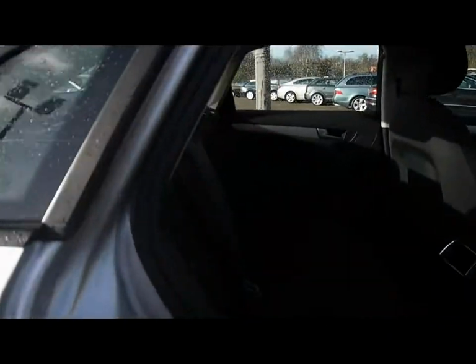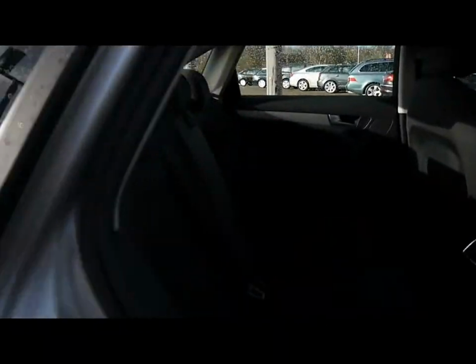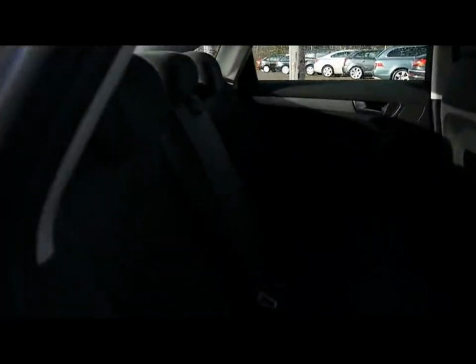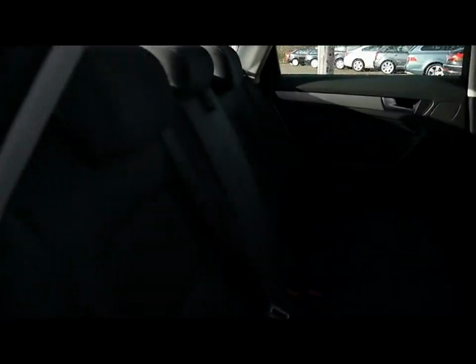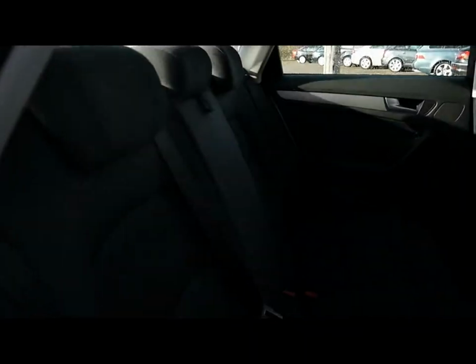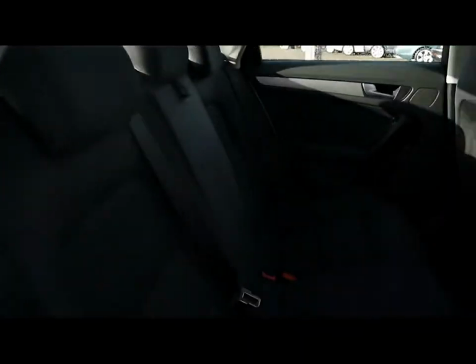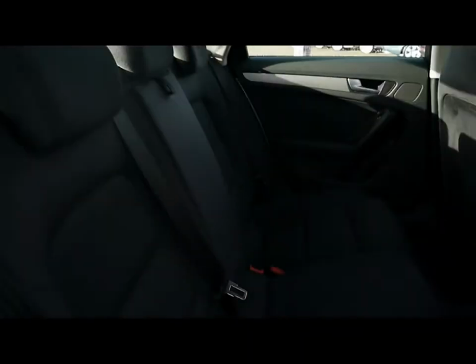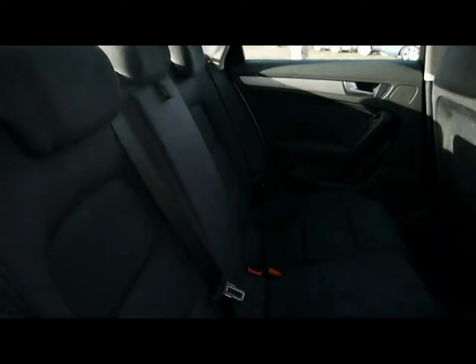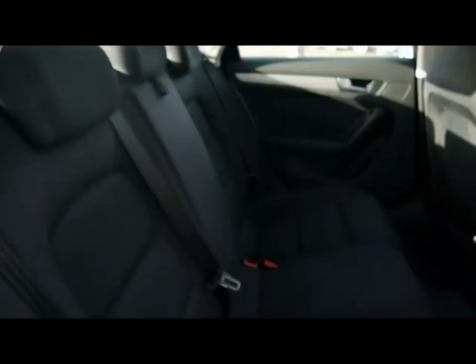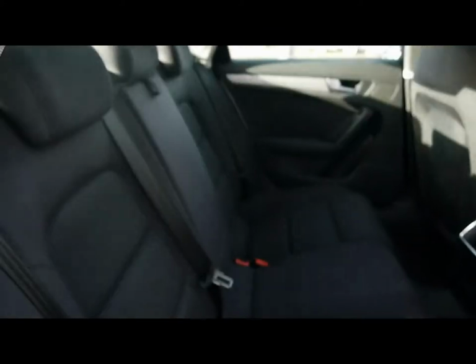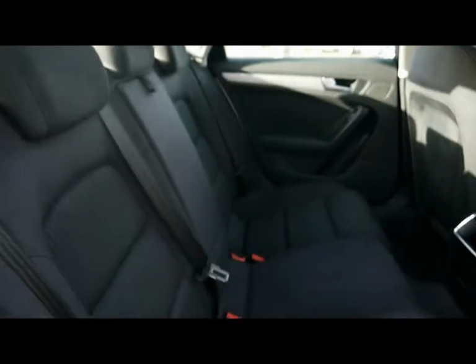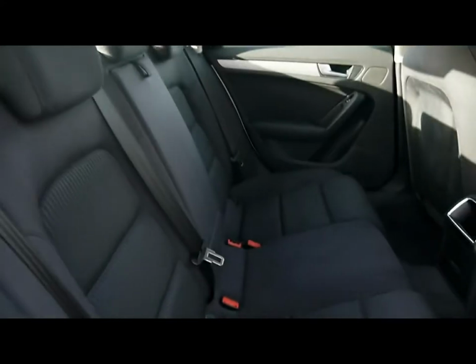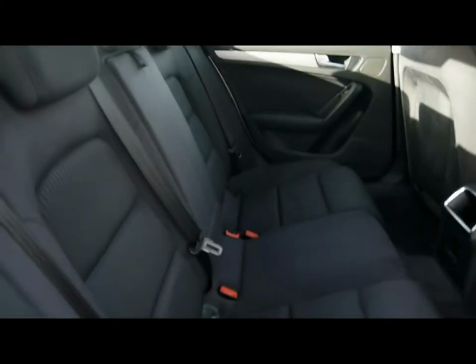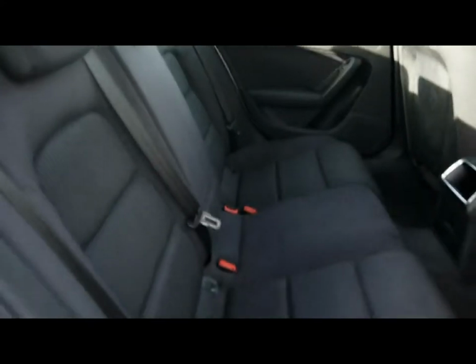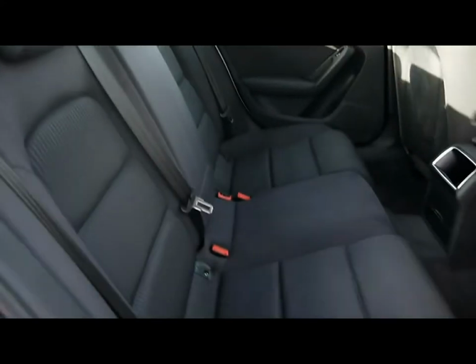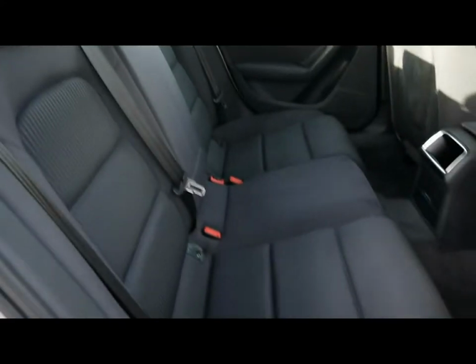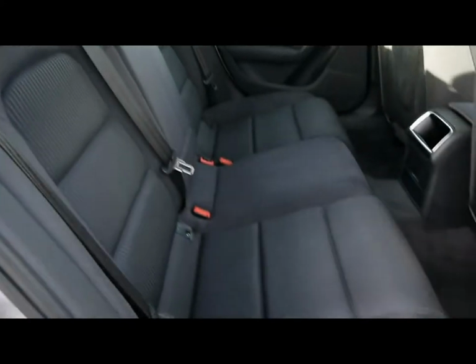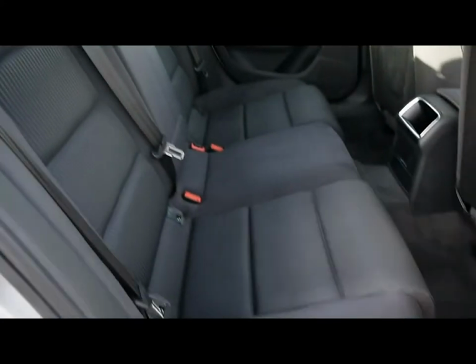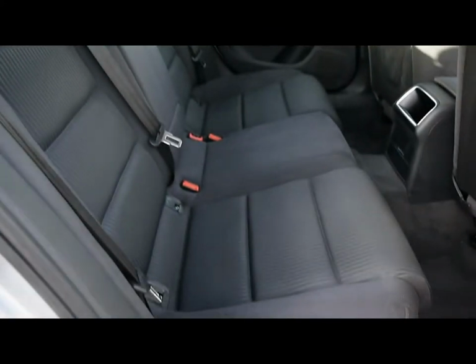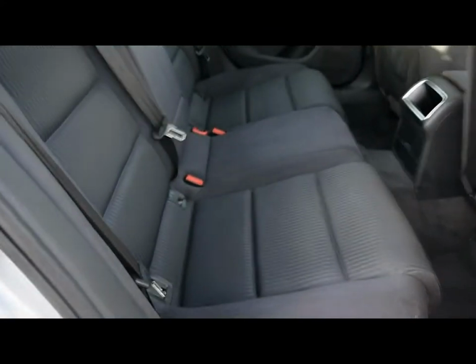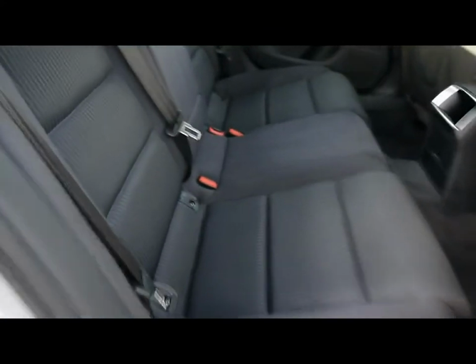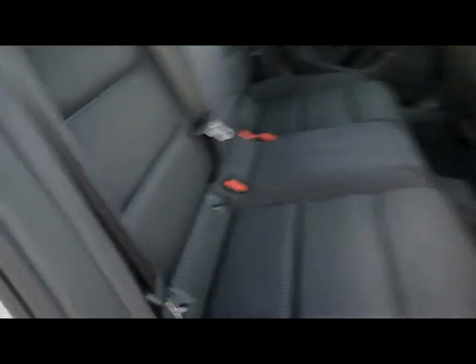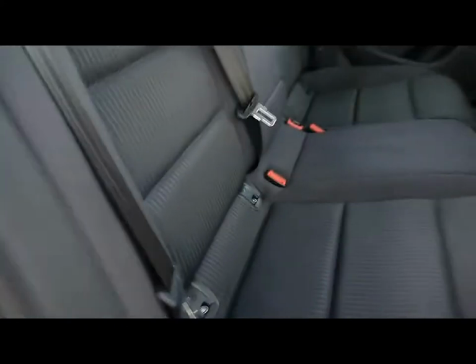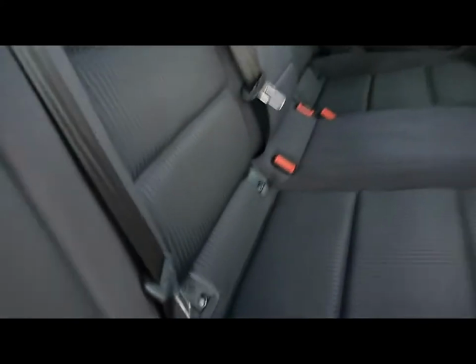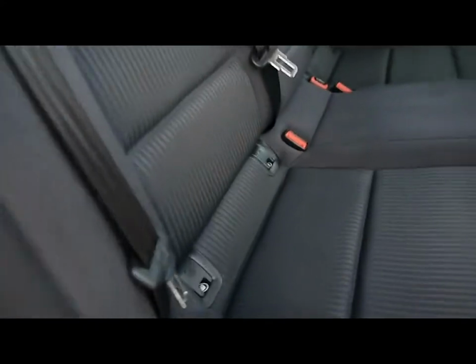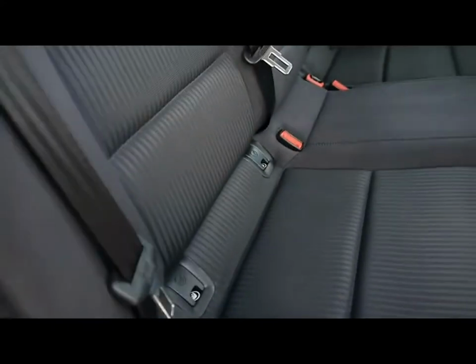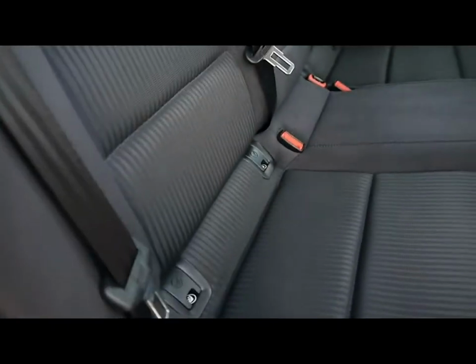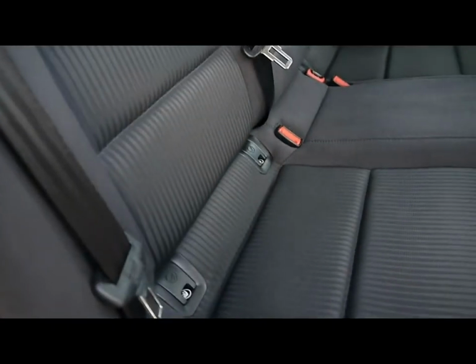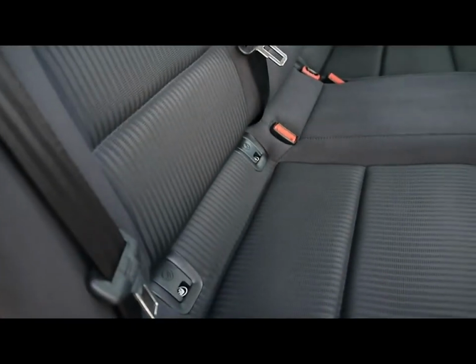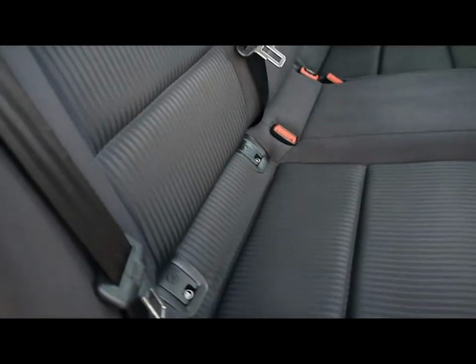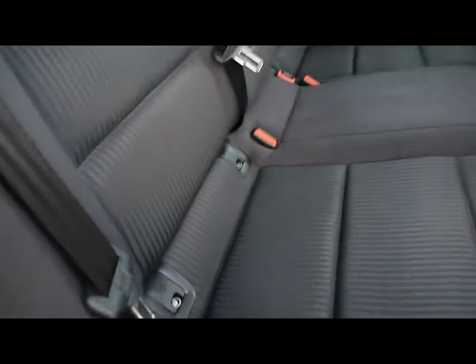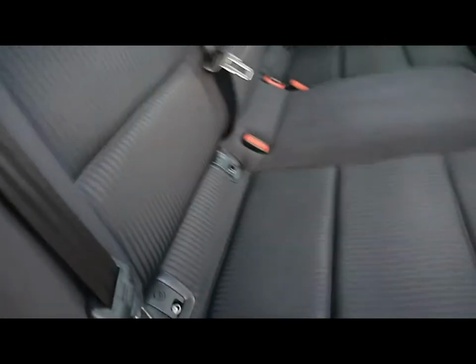Inside the car we've got full black cloth upholstery, and a nice ISOFIX child seat support to the bottom there as well.